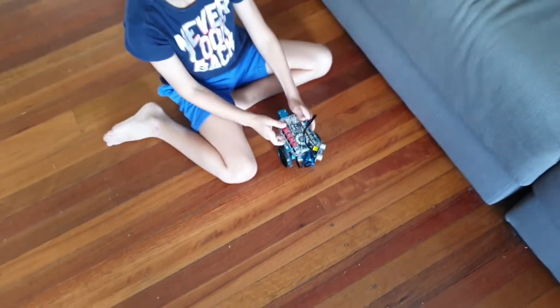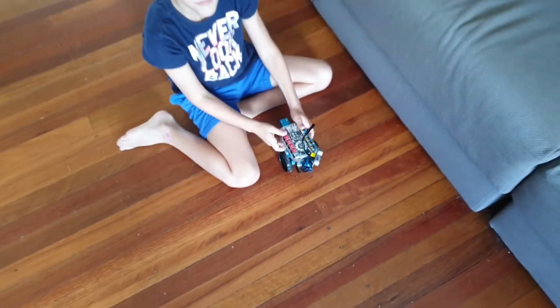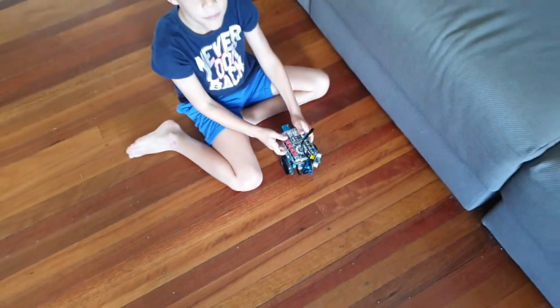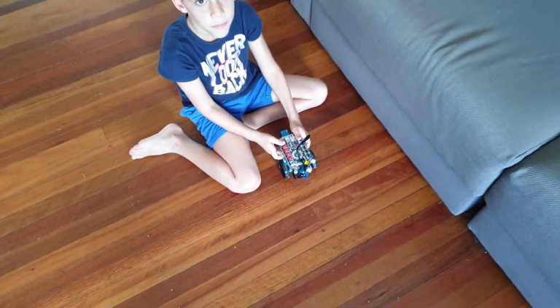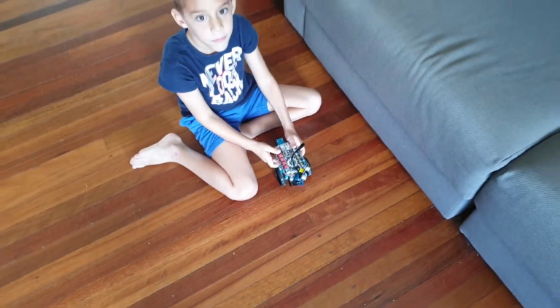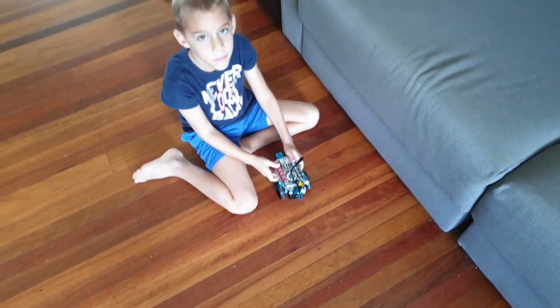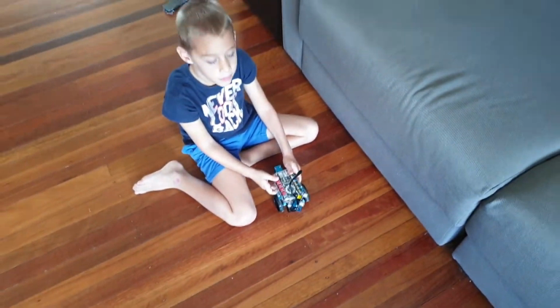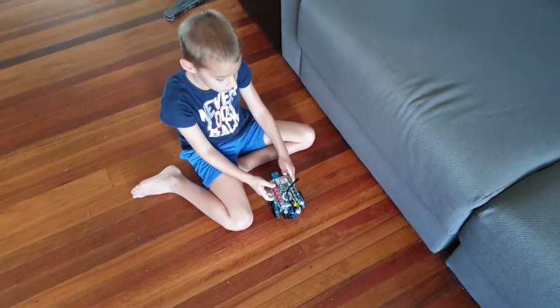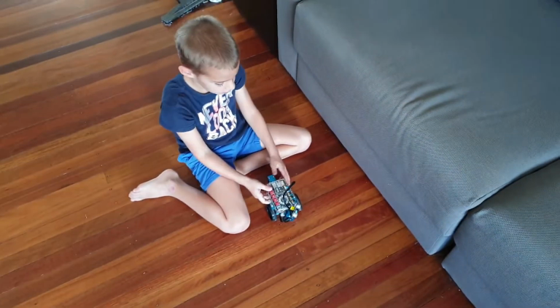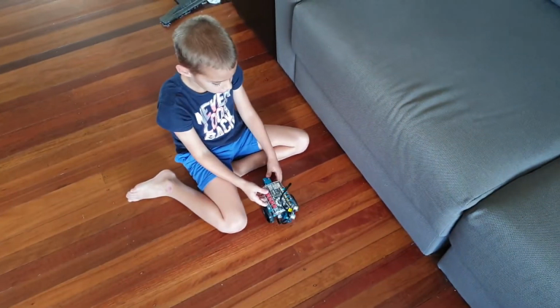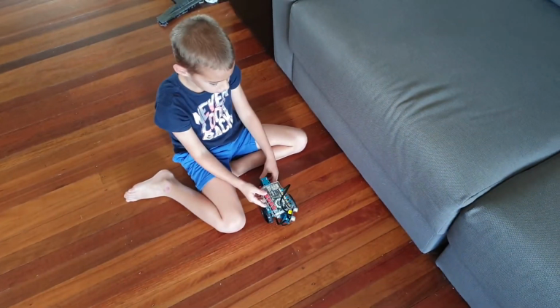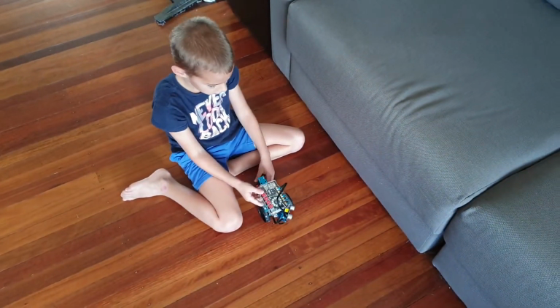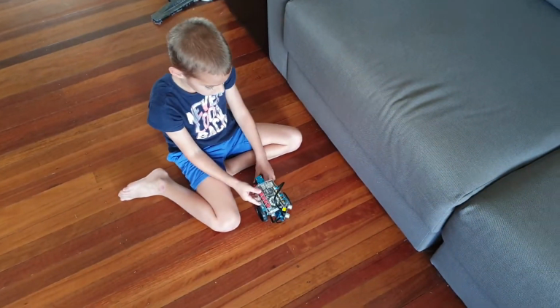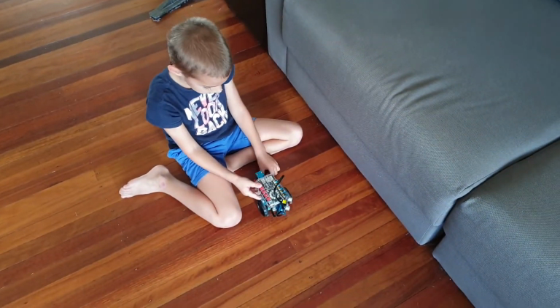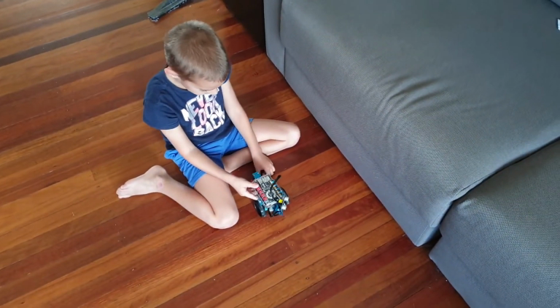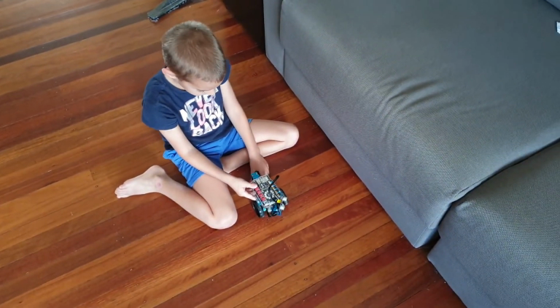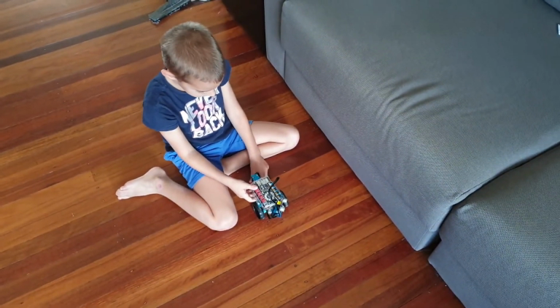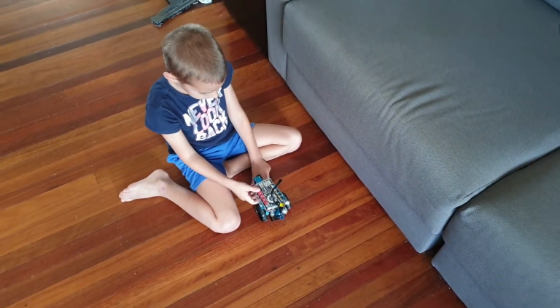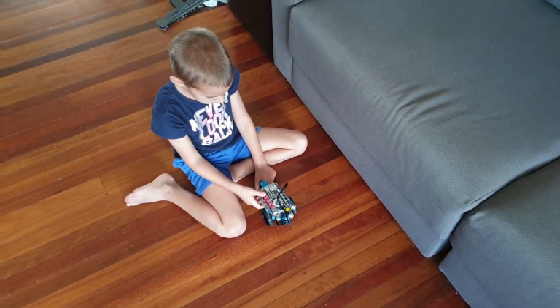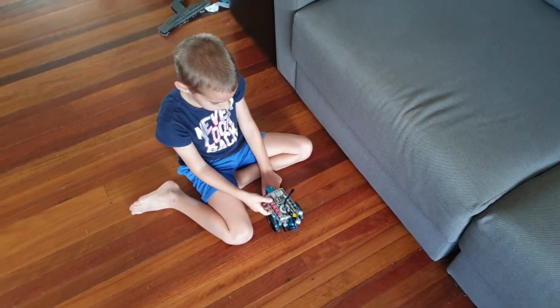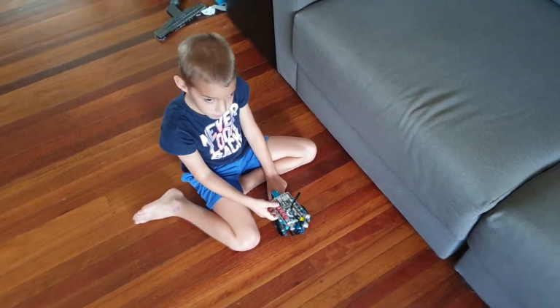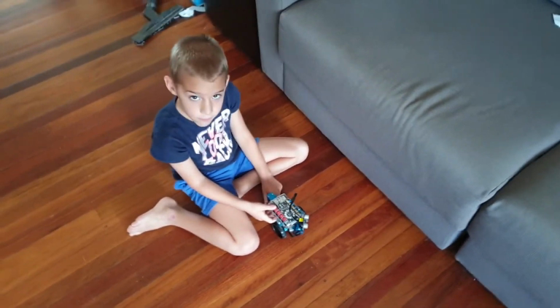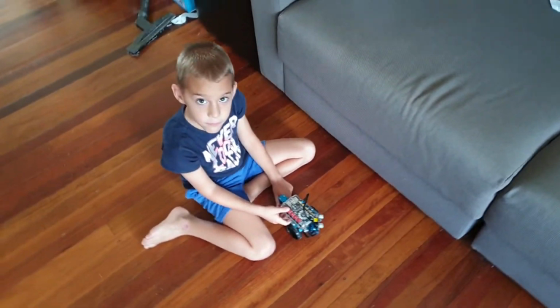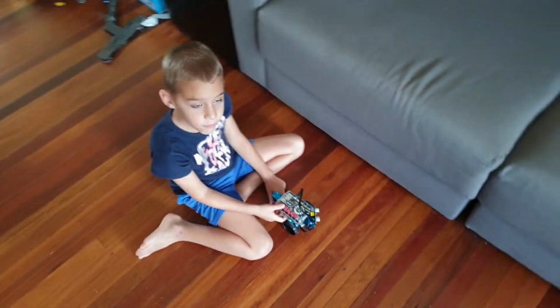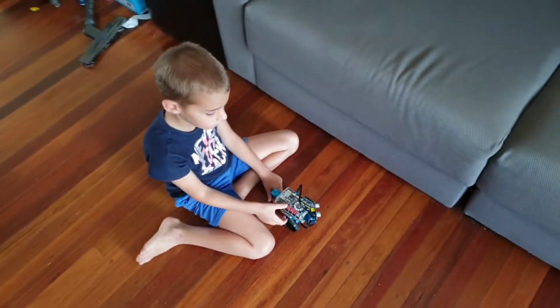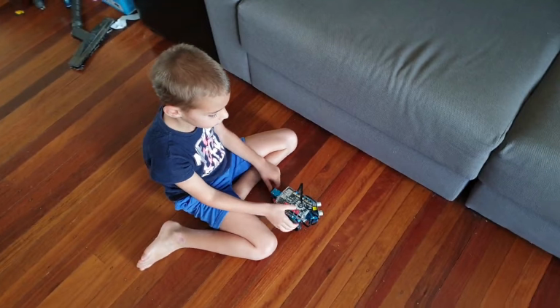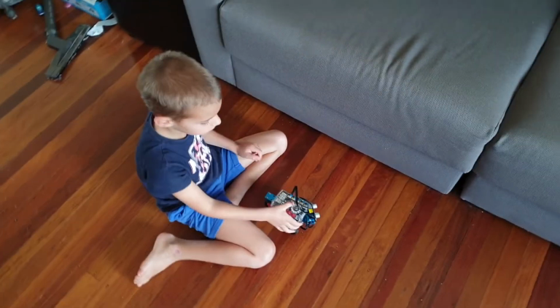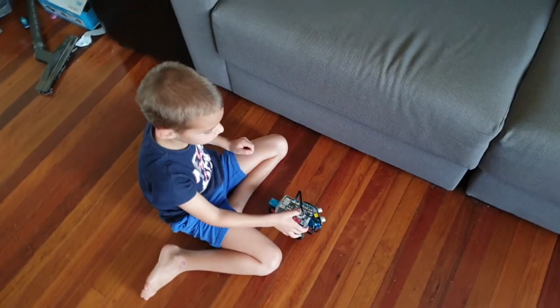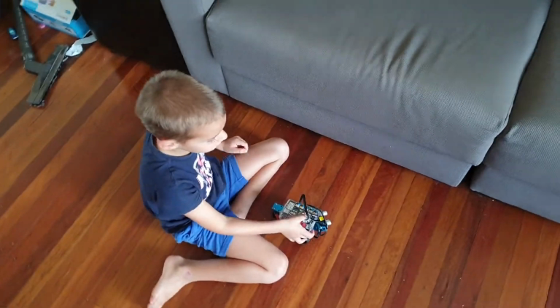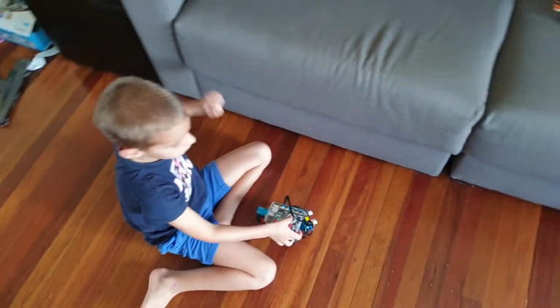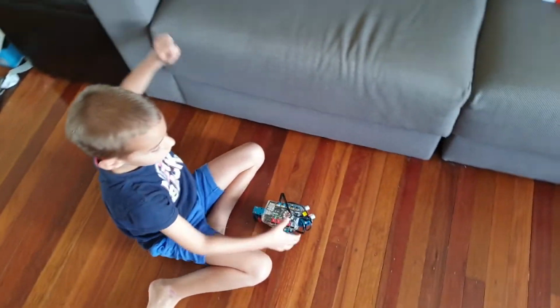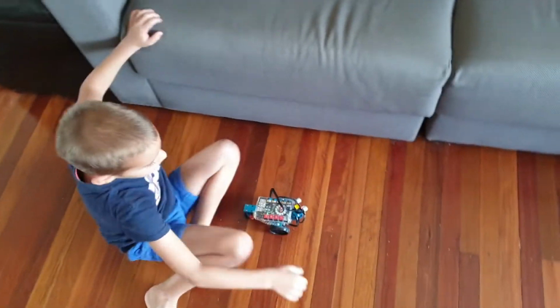And does it do that forever? Yeah. Alright, turn him on and show him in action.